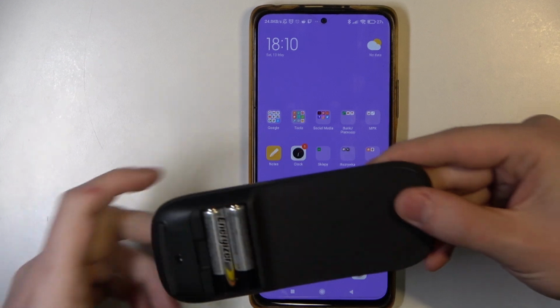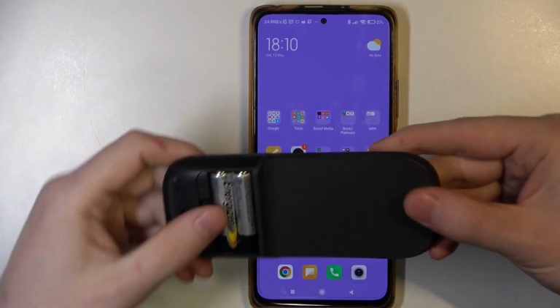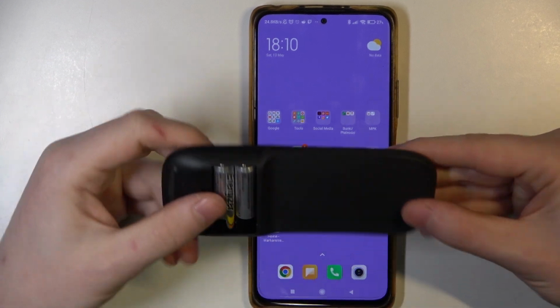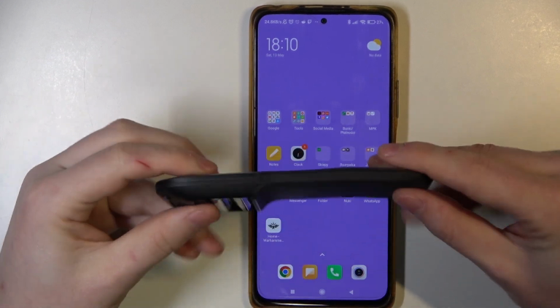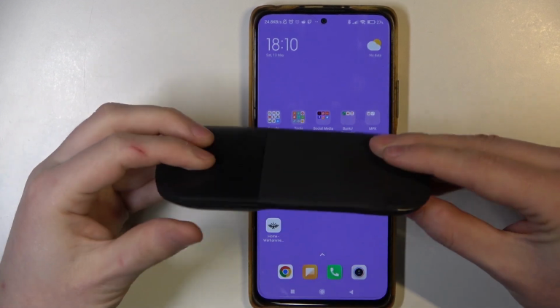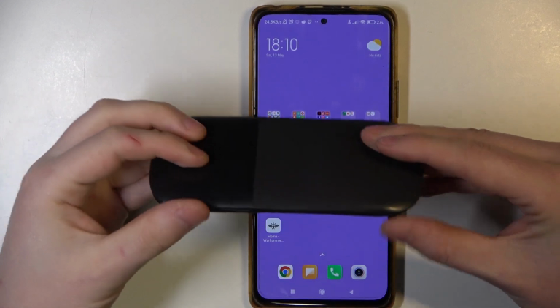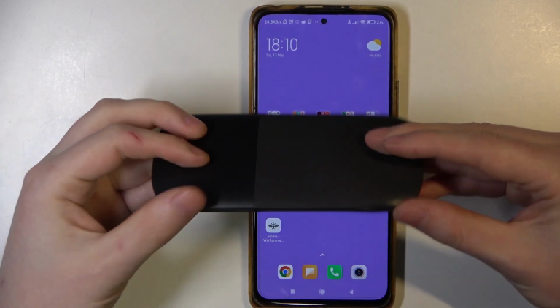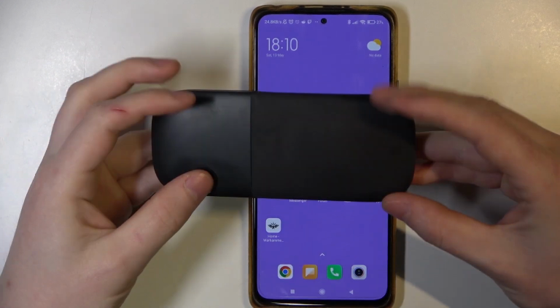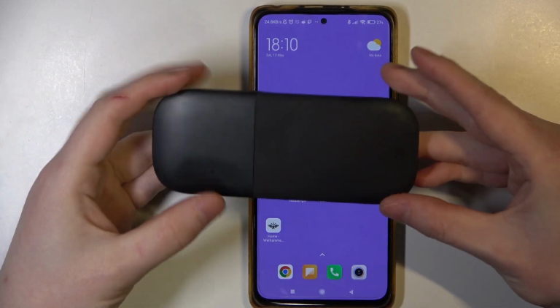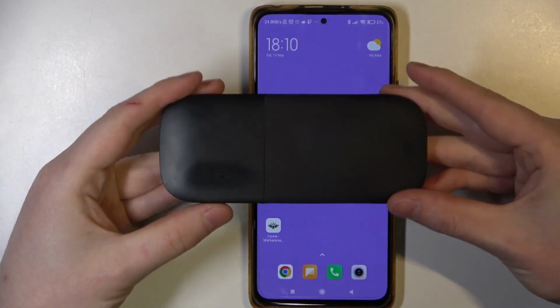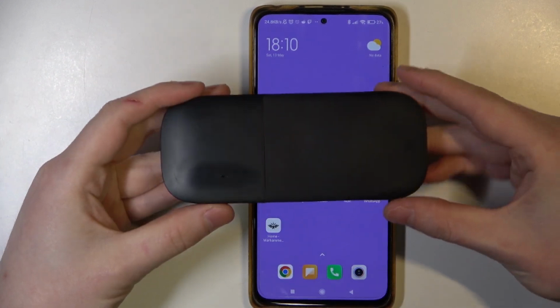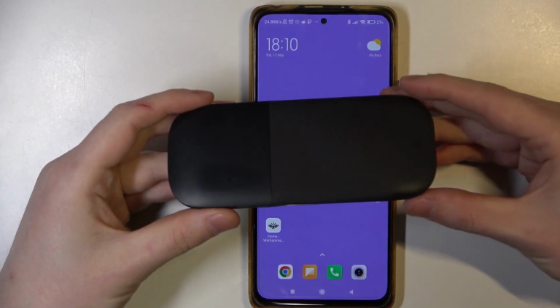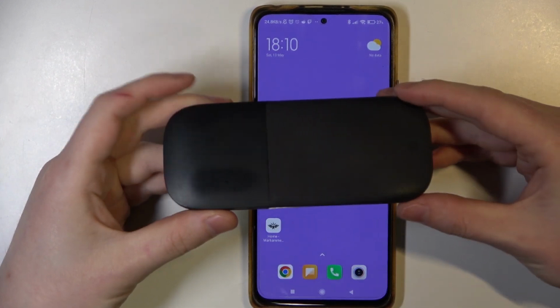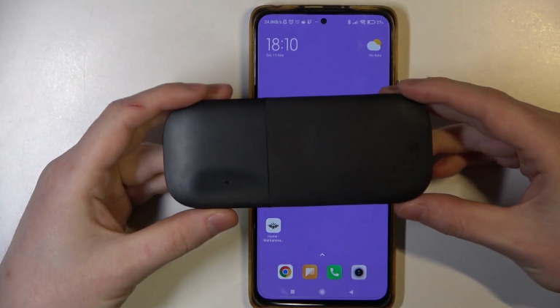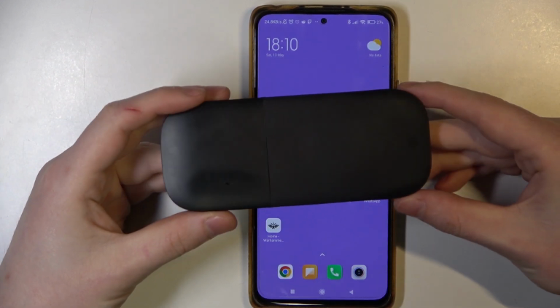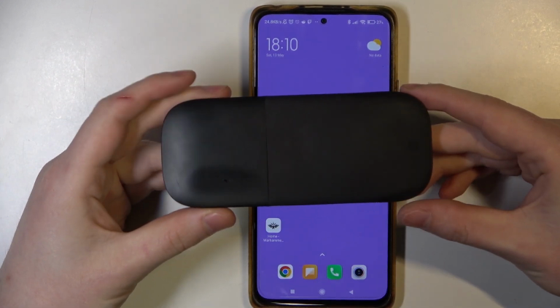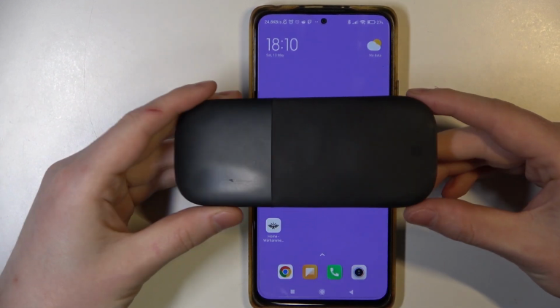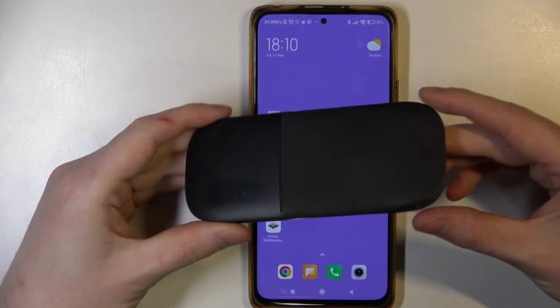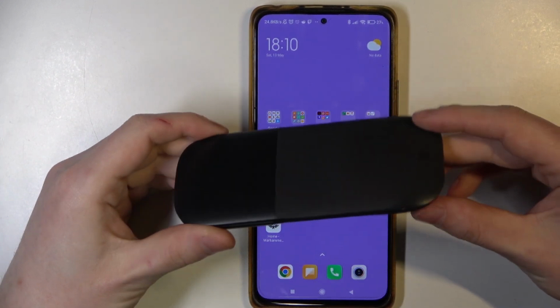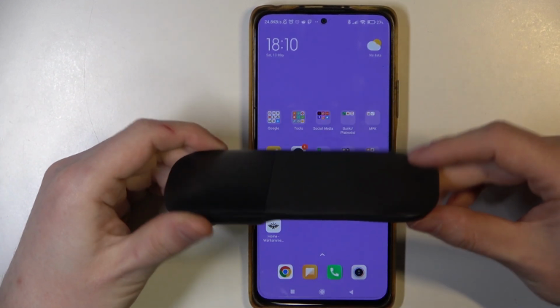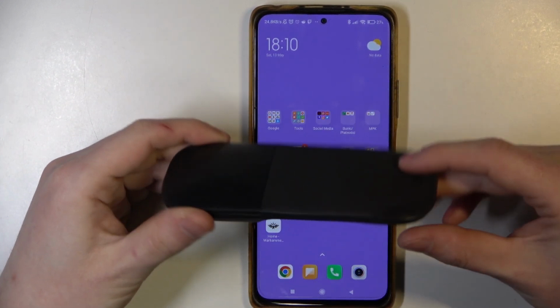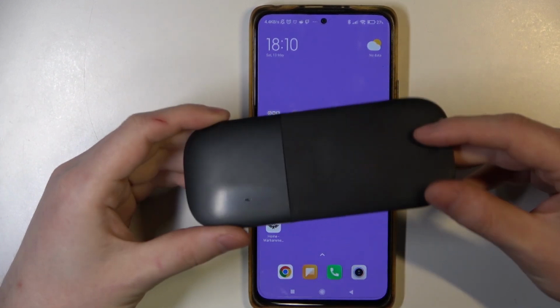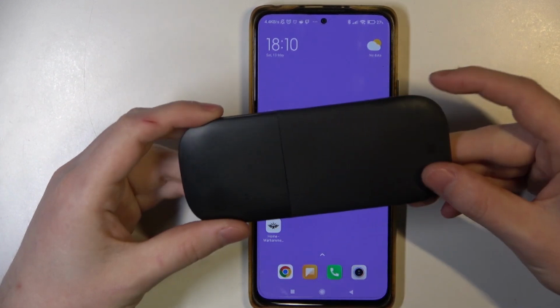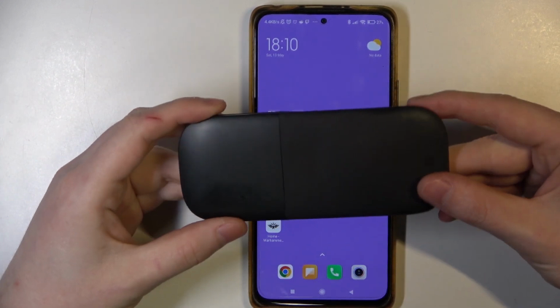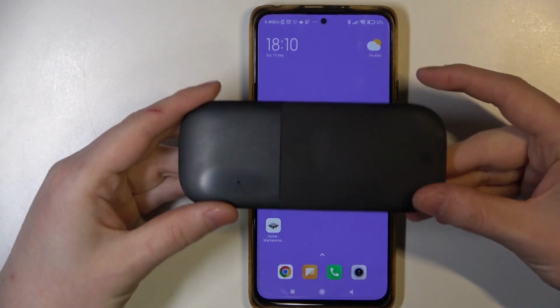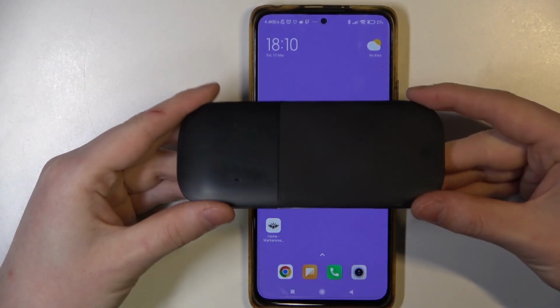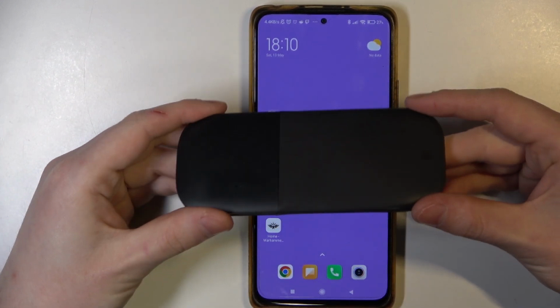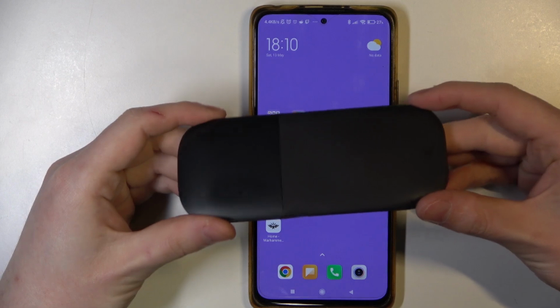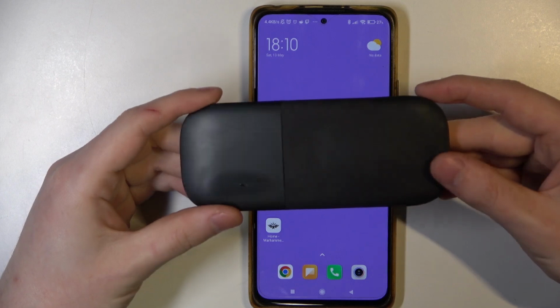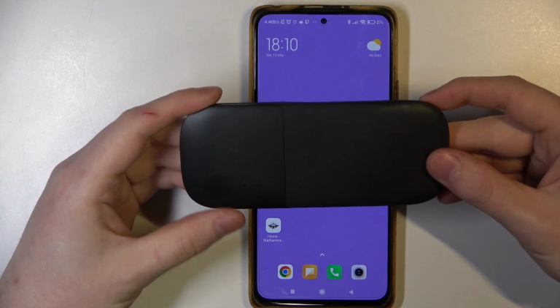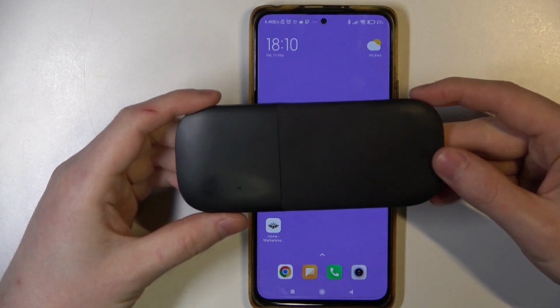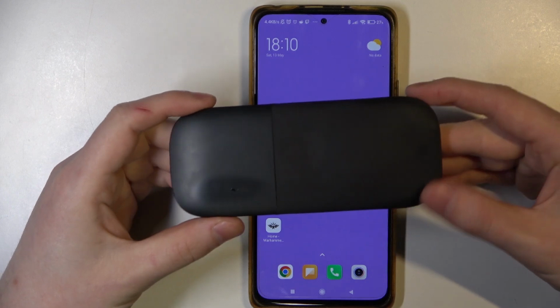Hello! In this video I want to show you how to pair Microsoft Arc mouse with Android smartphone.